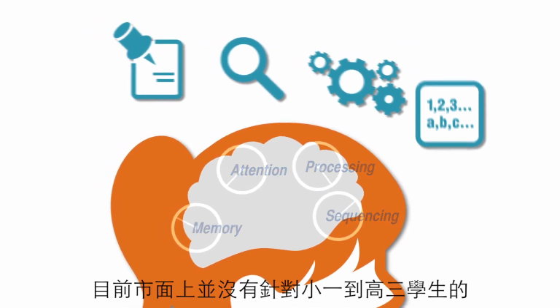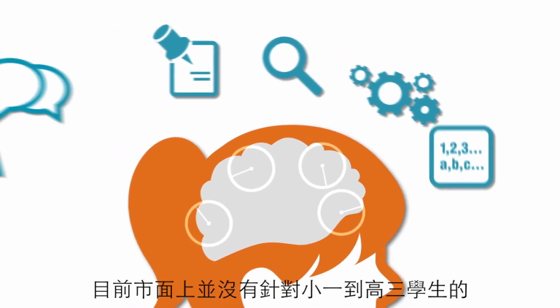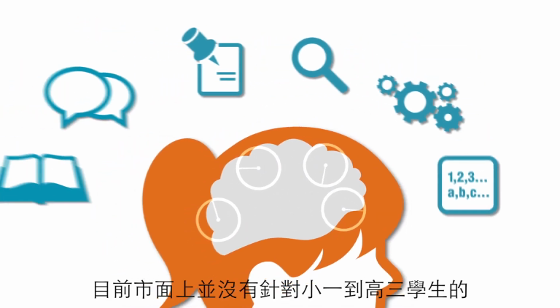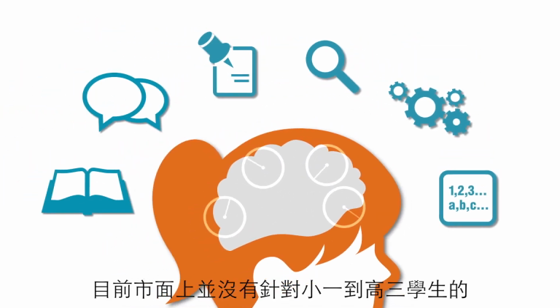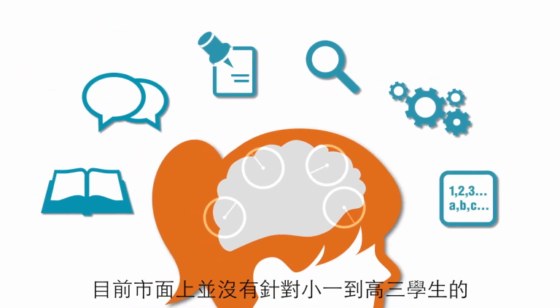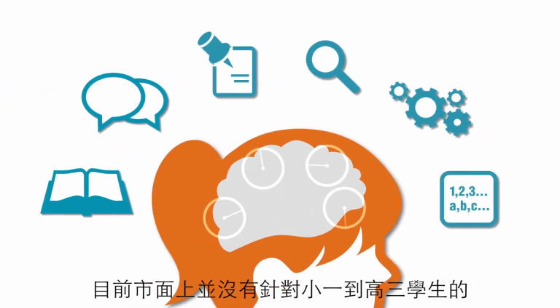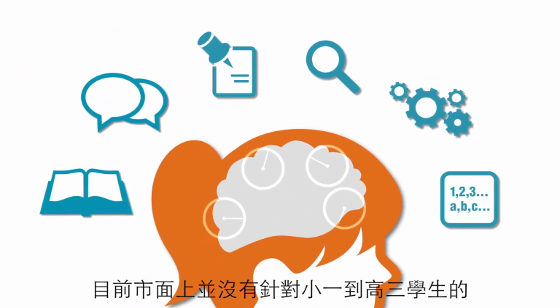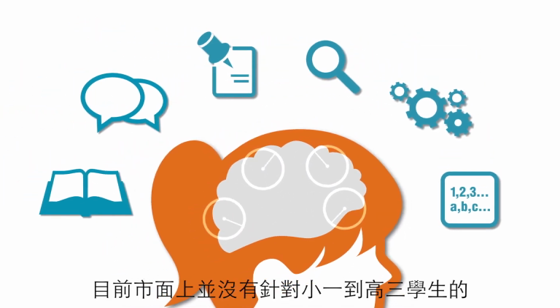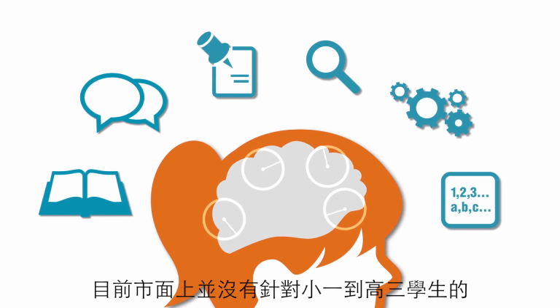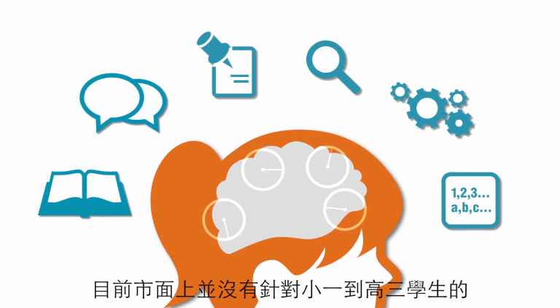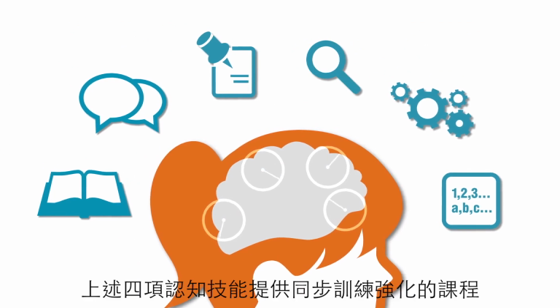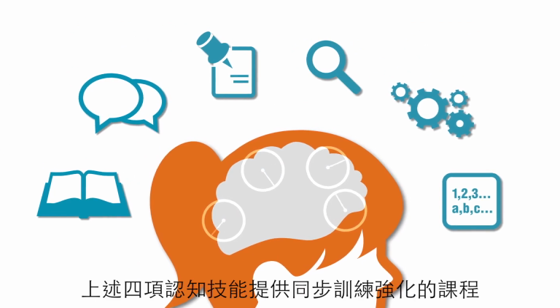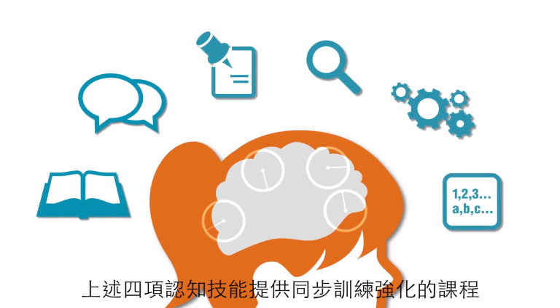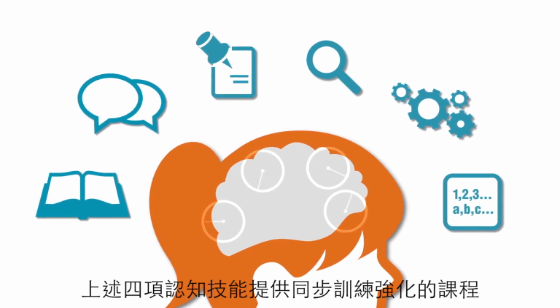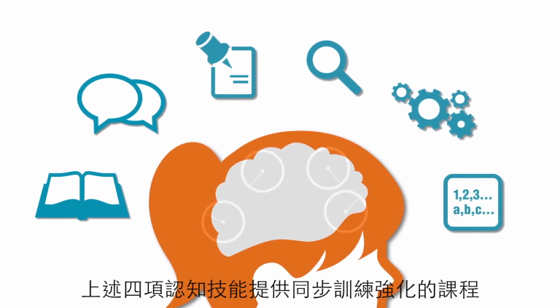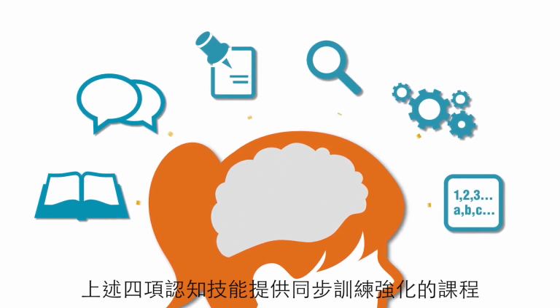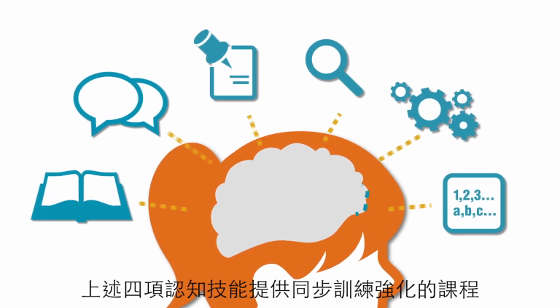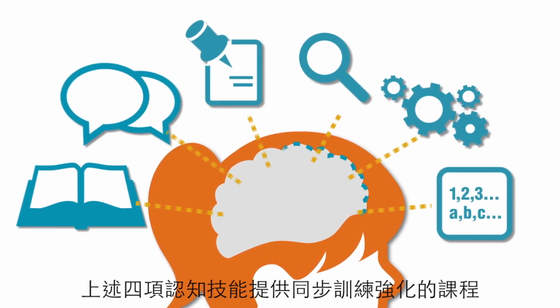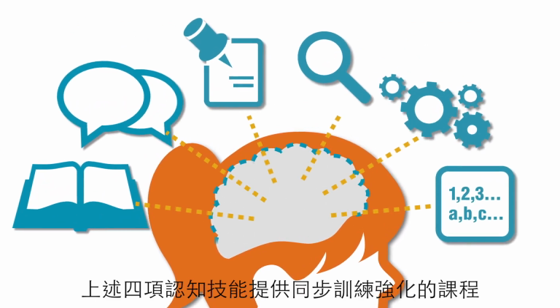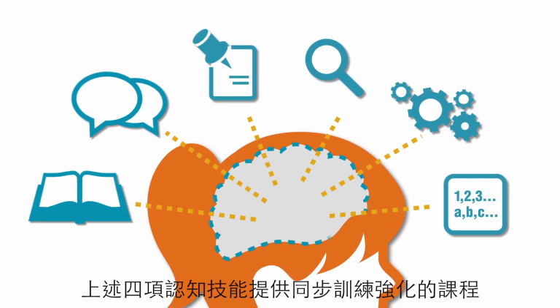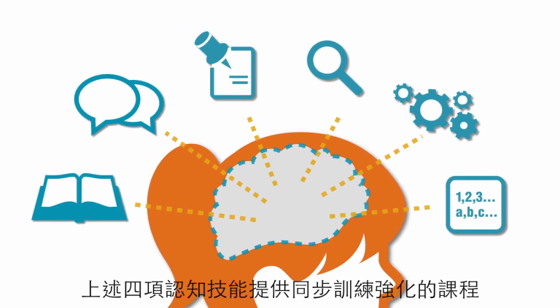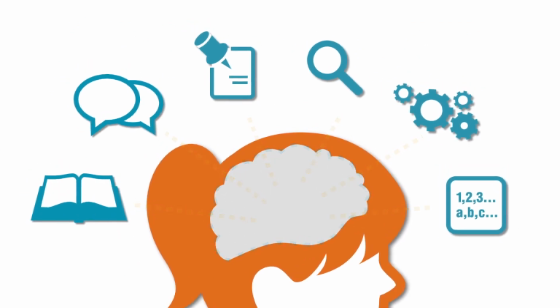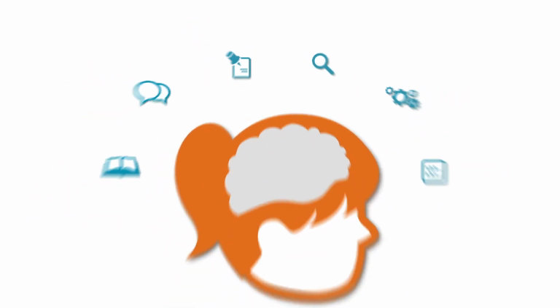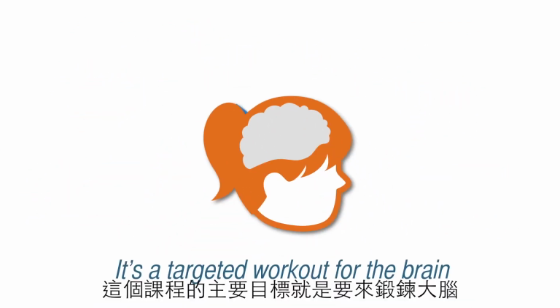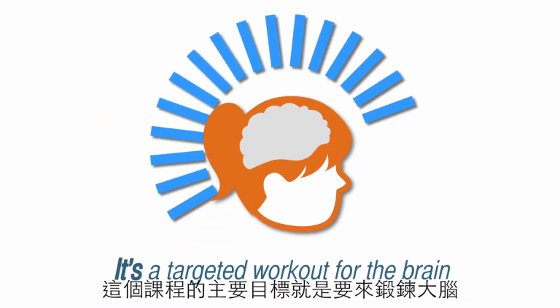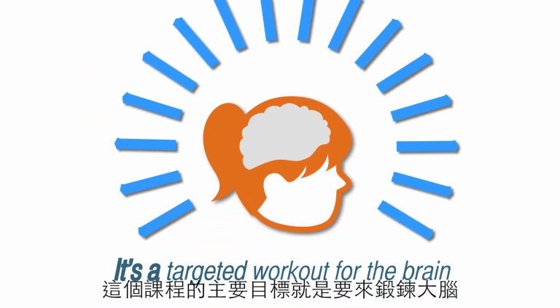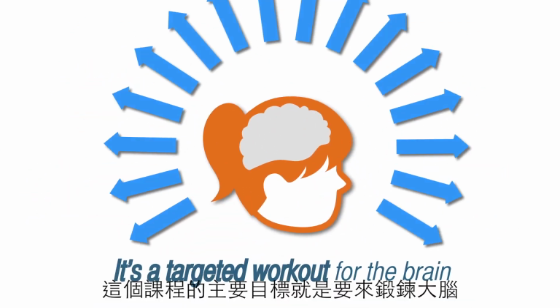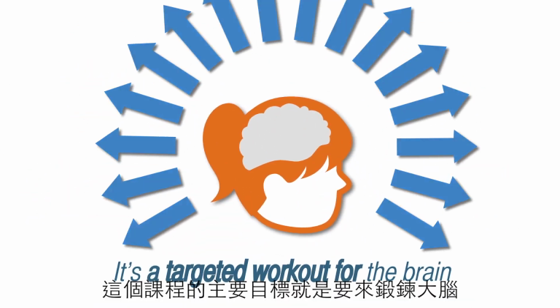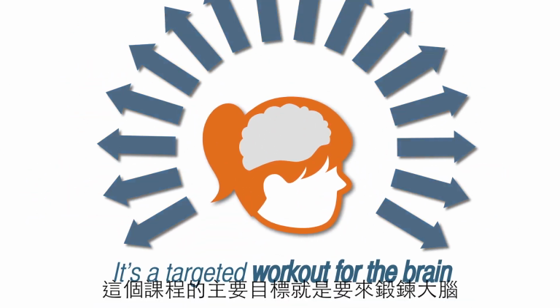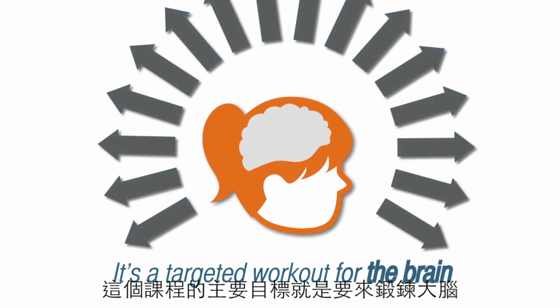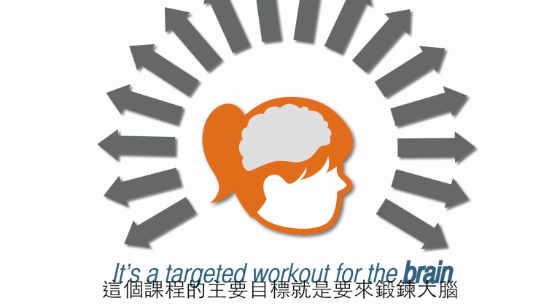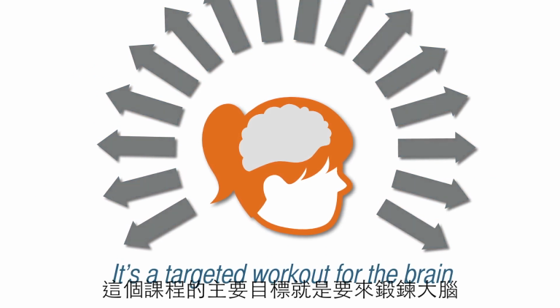No other program for K-12 learners develops all these skills at the same time. It's a targeted workout for the brain.